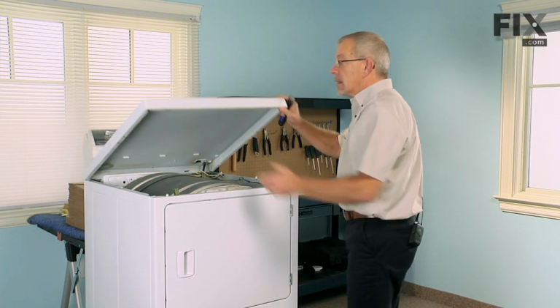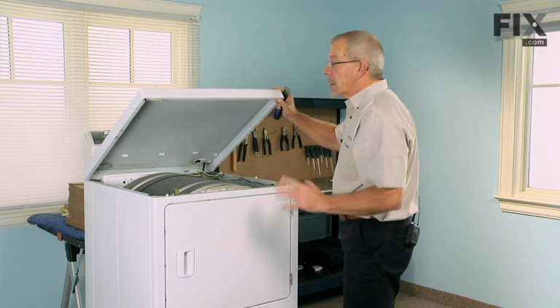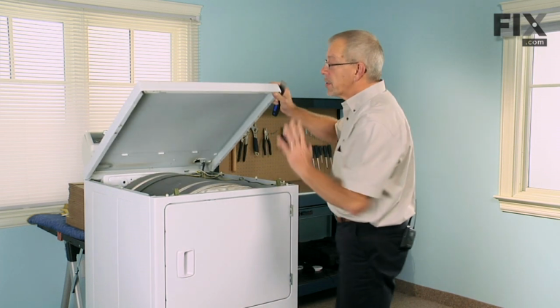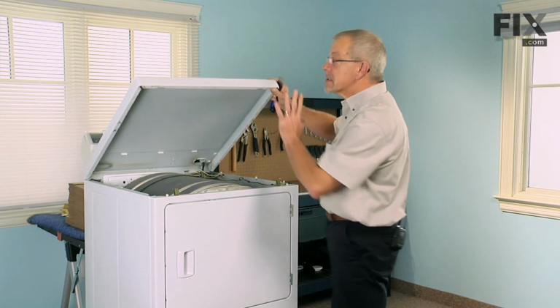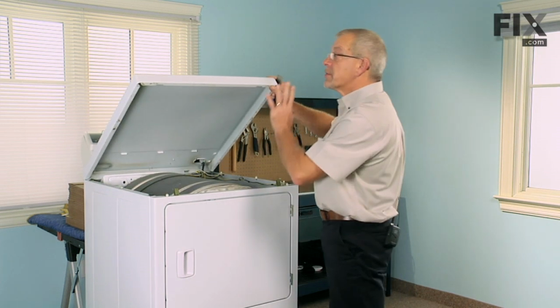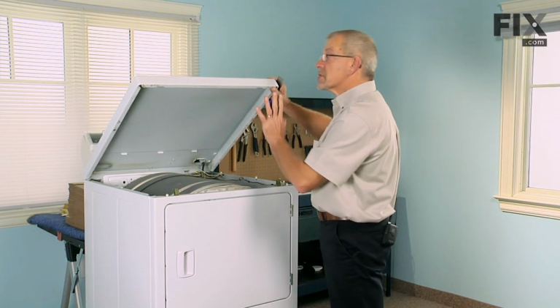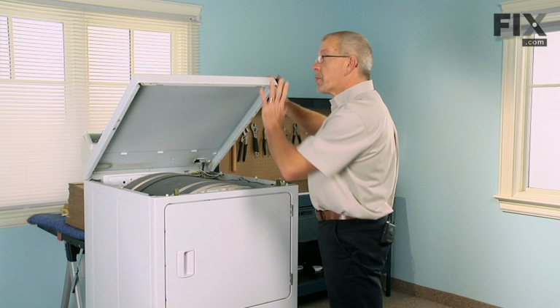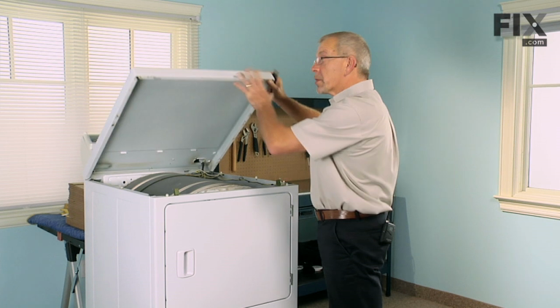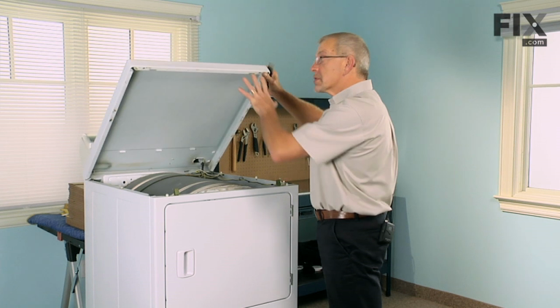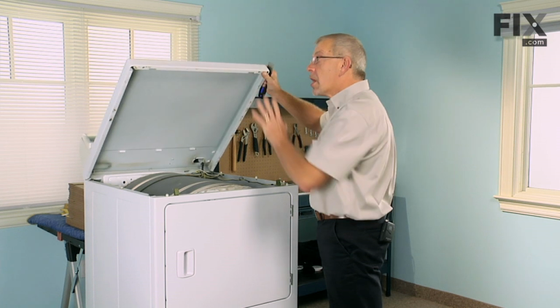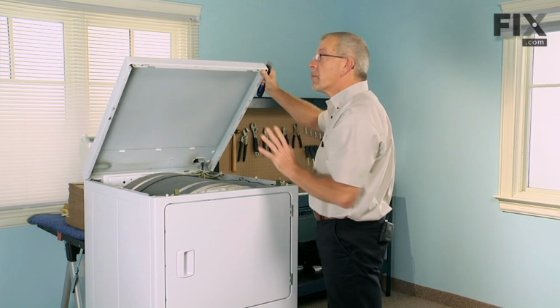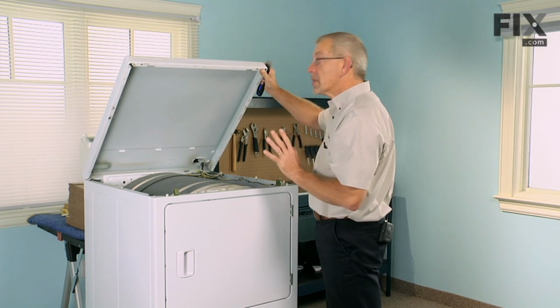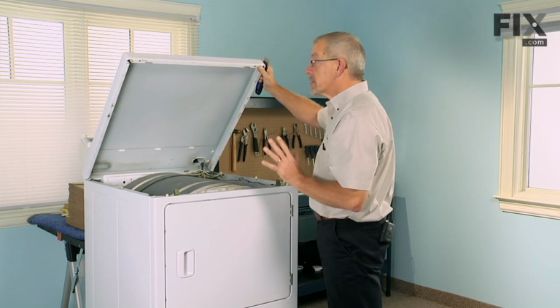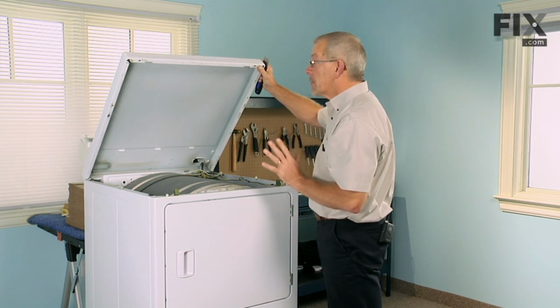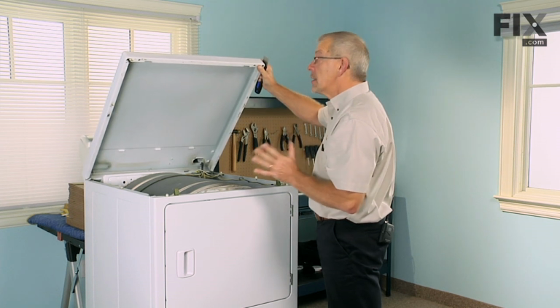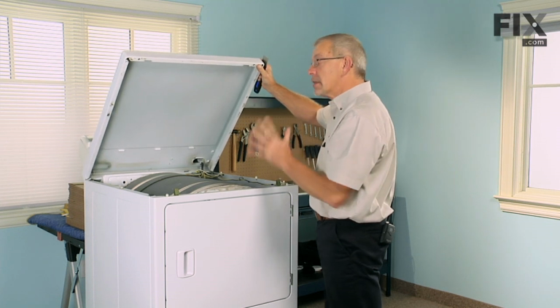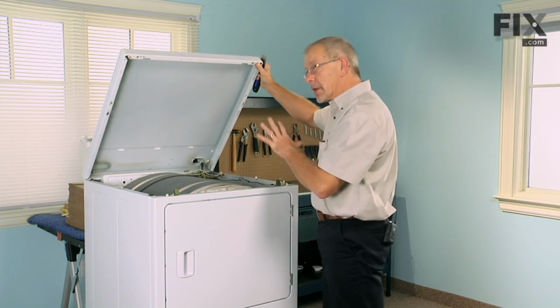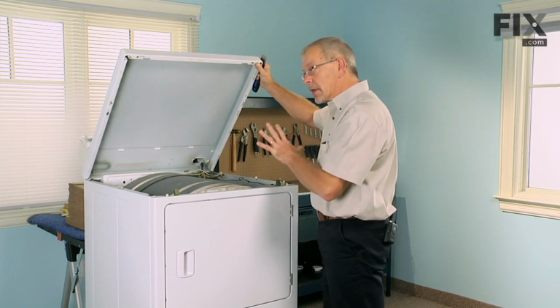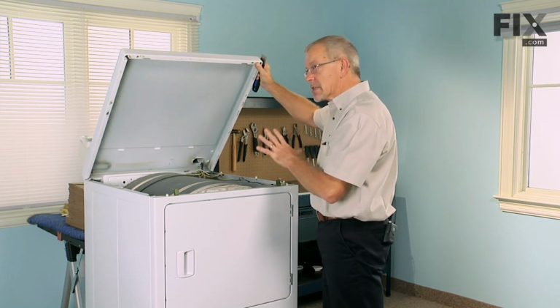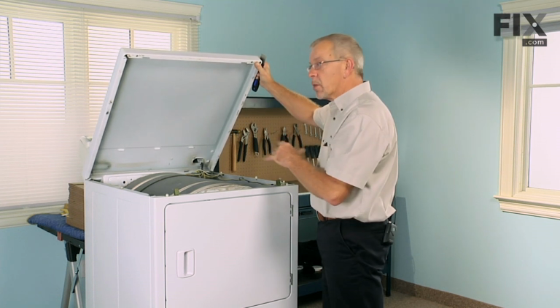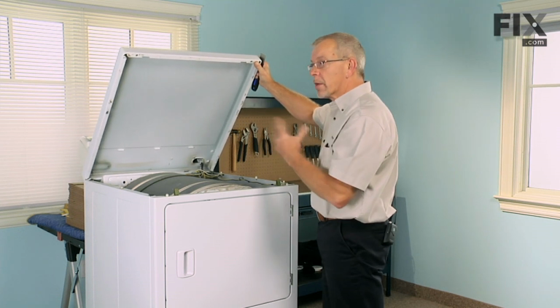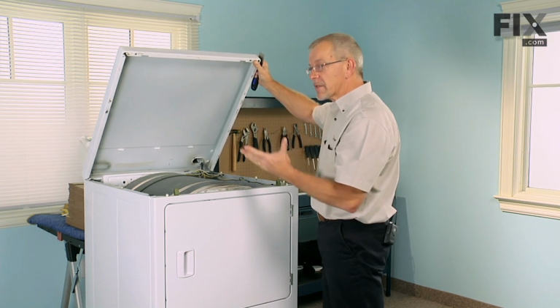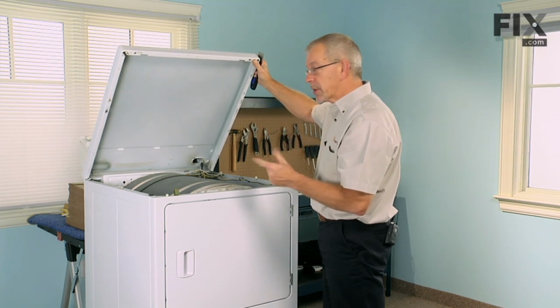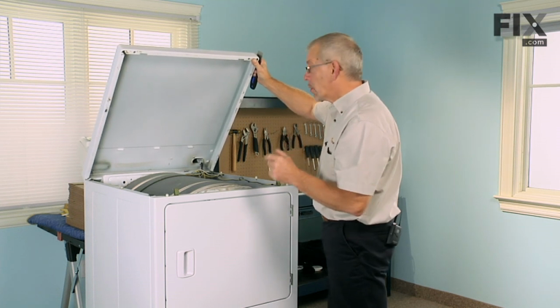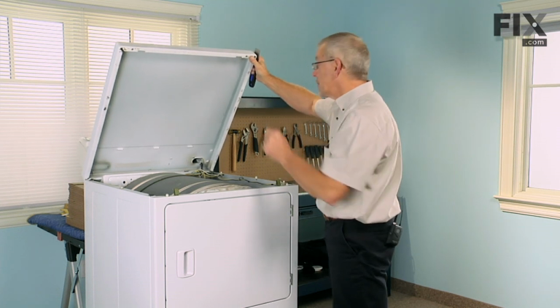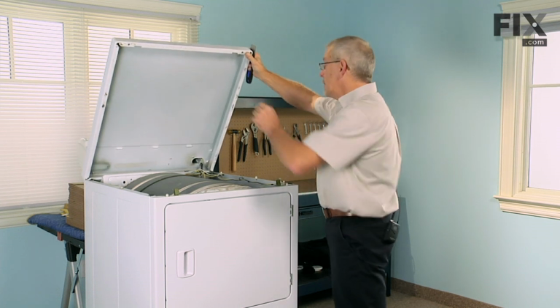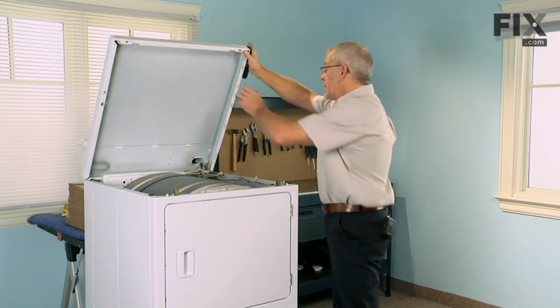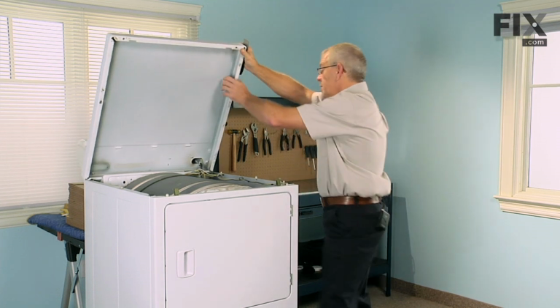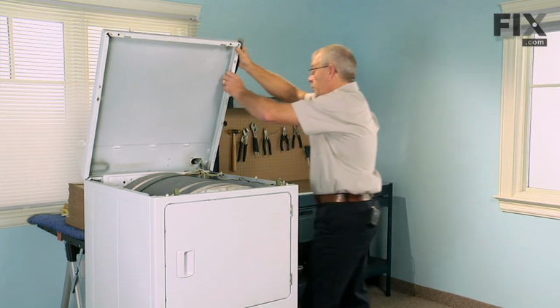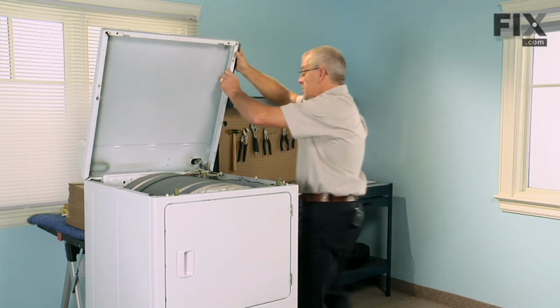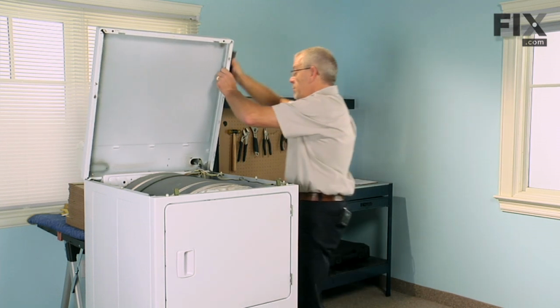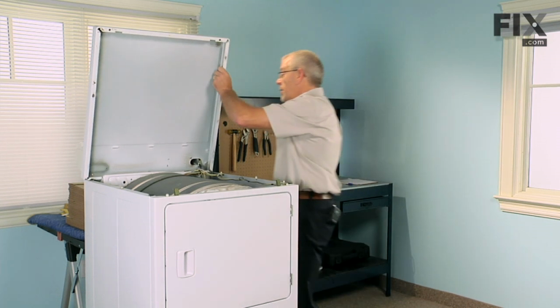We'll need something to support the top when we lift it up — either lean it against the wall, have somebody hold it, or support it in some manner.